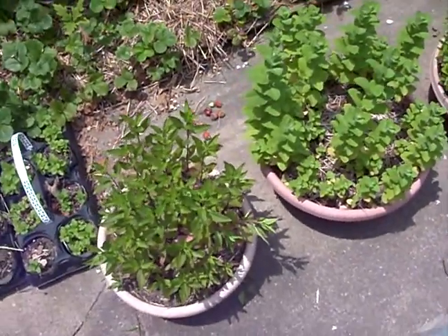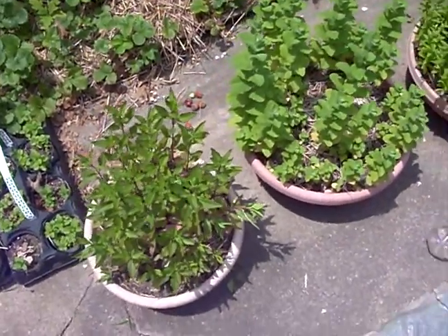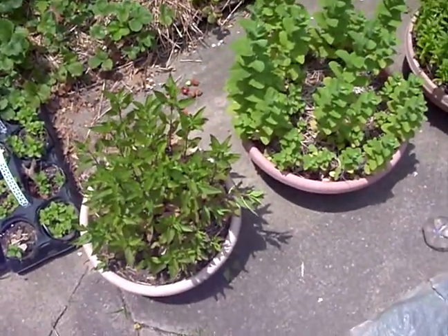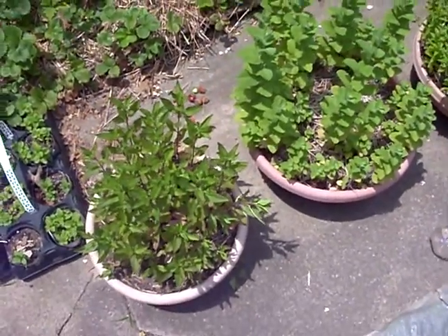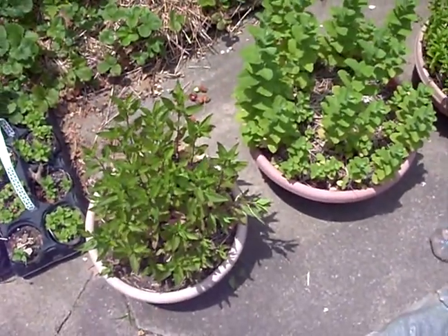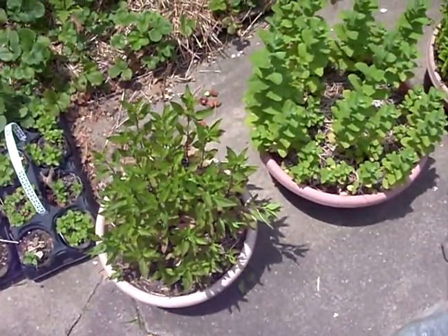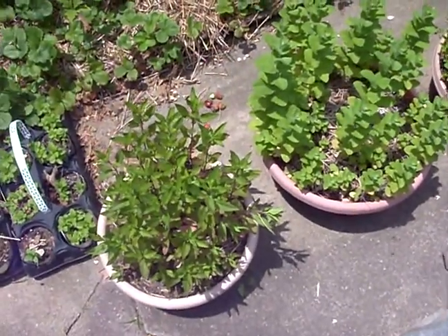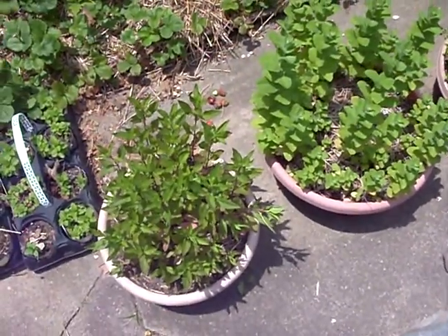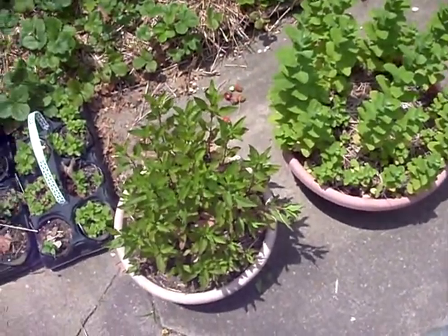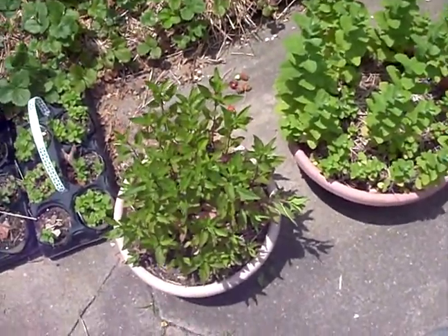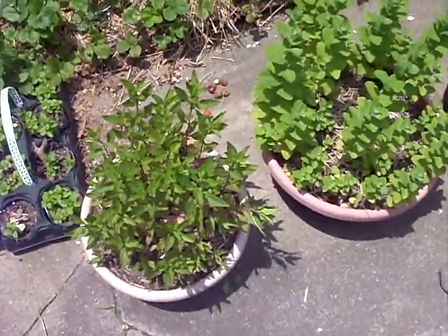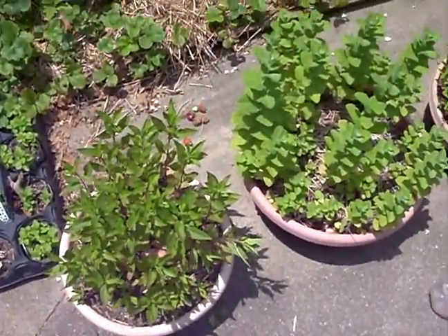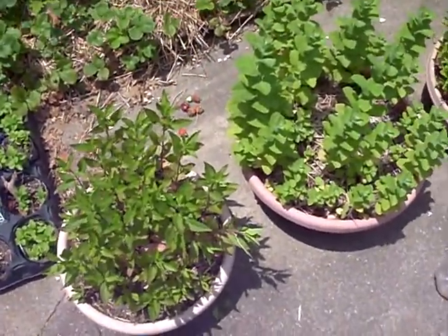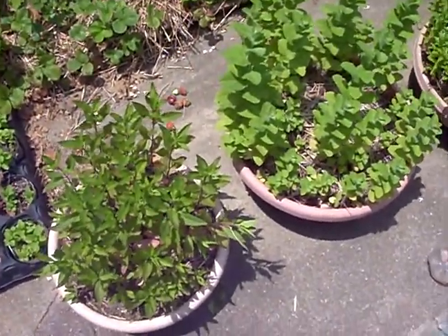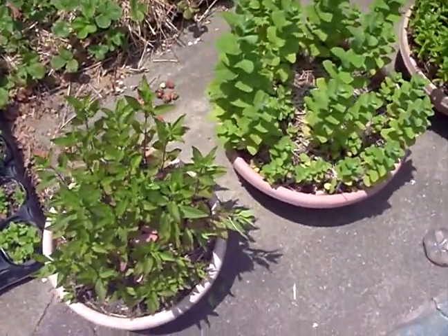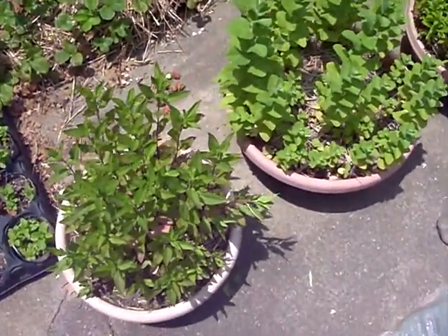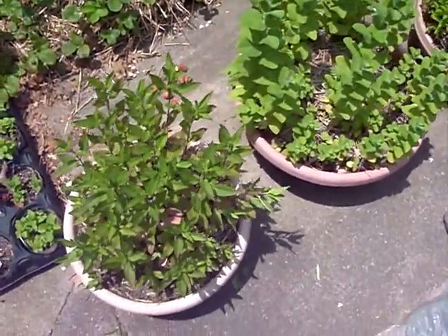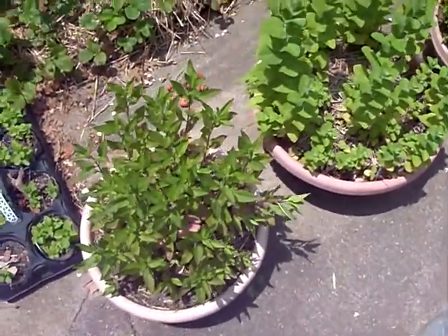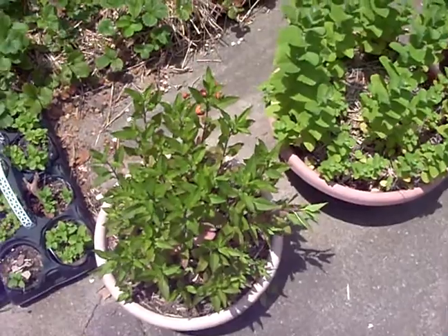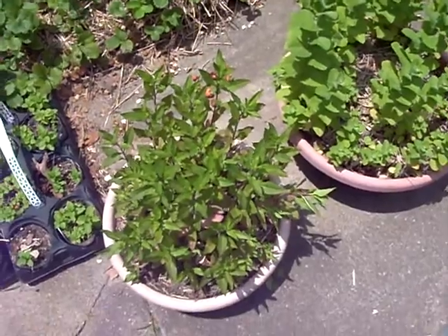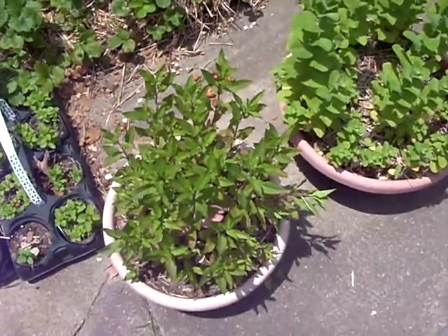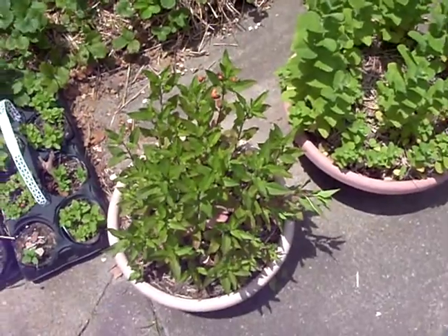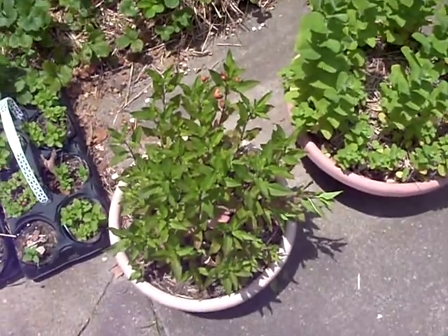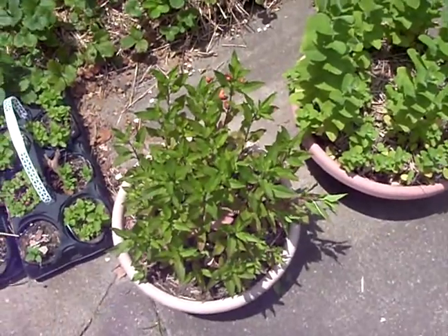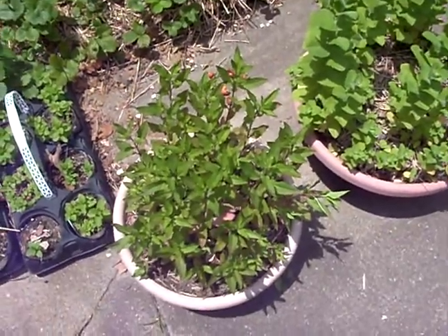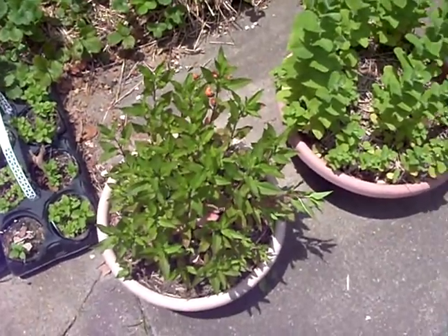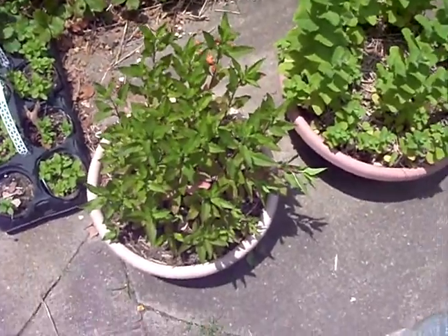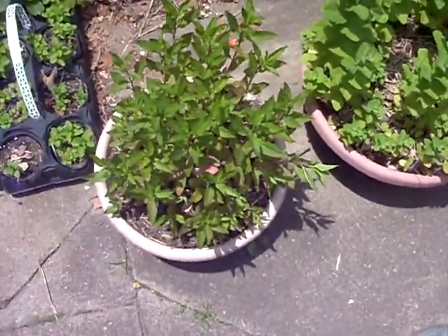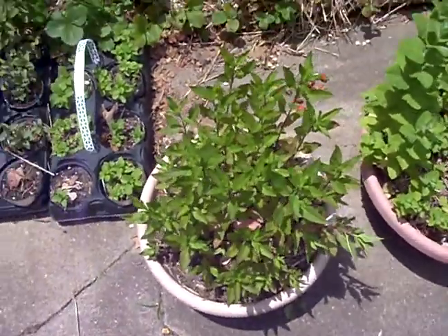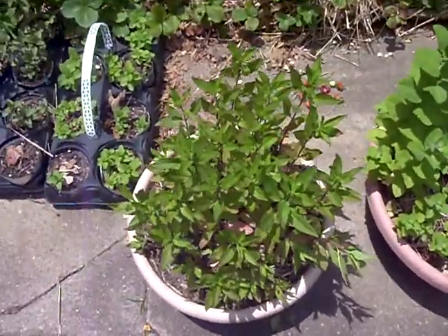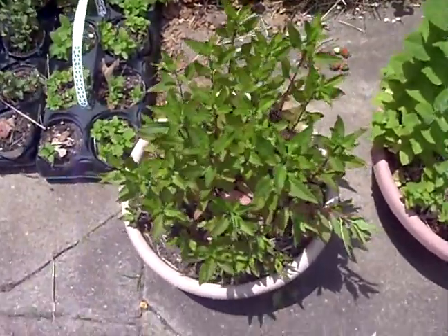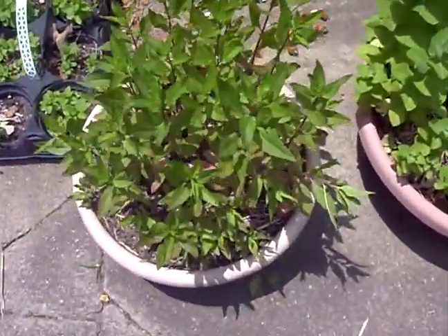Hello and welcome to Gardening 101. I'm Dr. Greenthumb. Today we're going to be talking about how to grow mint.